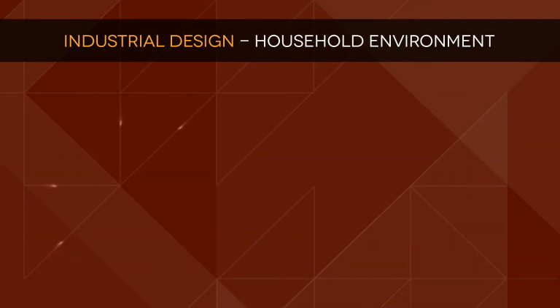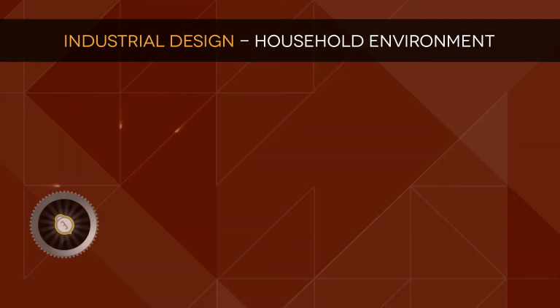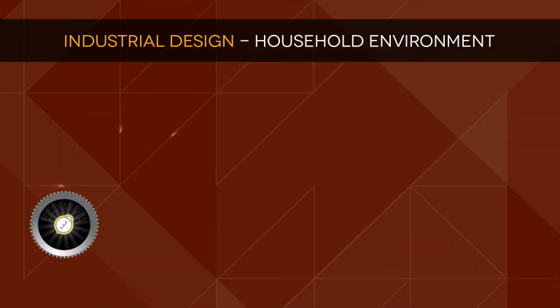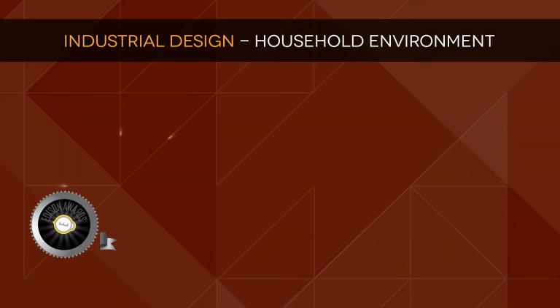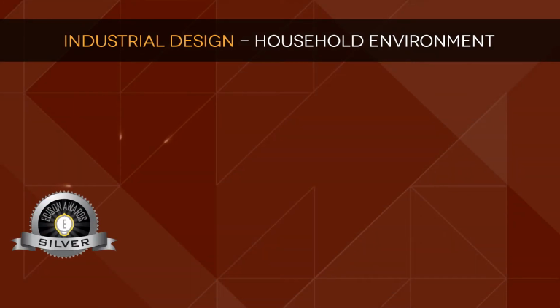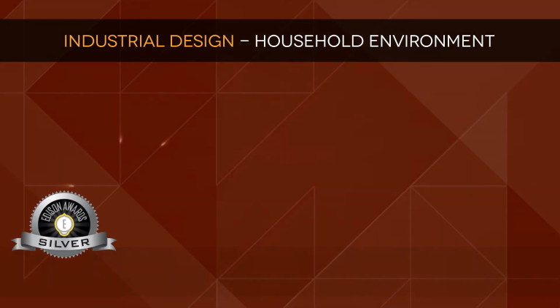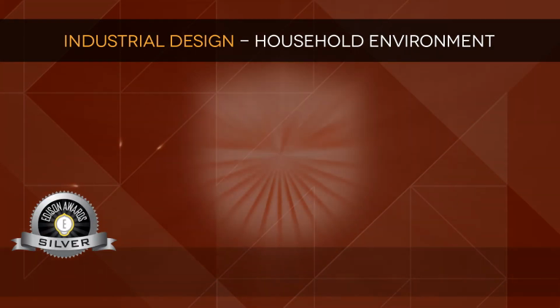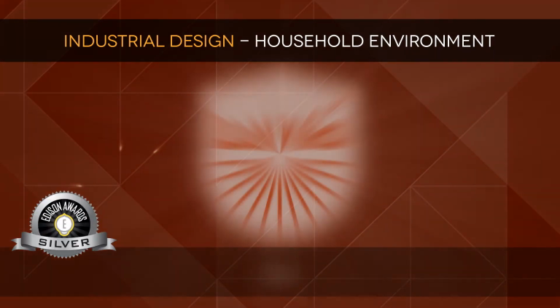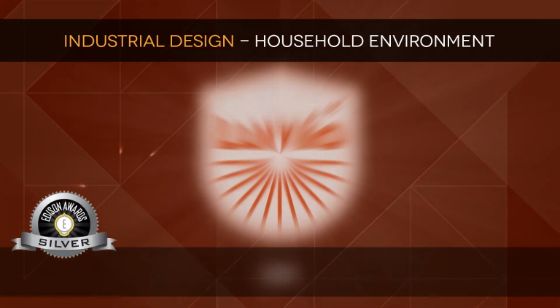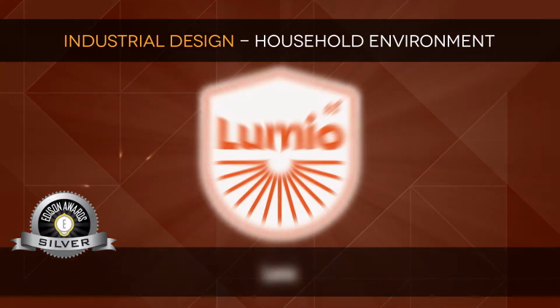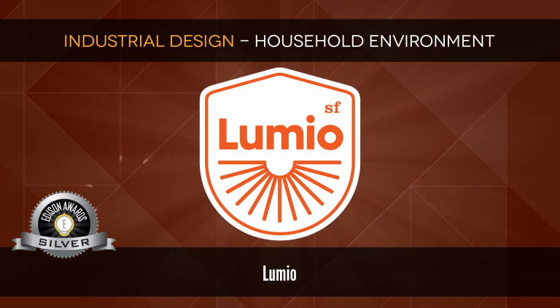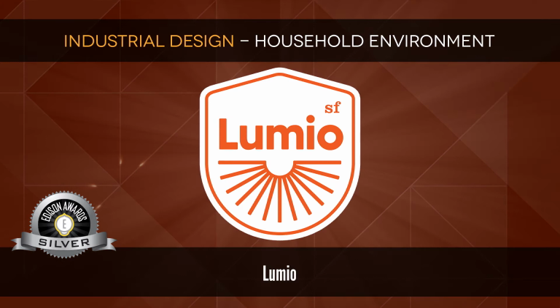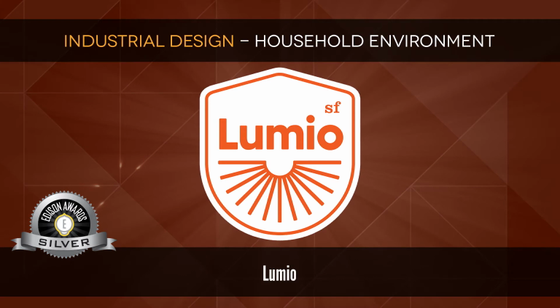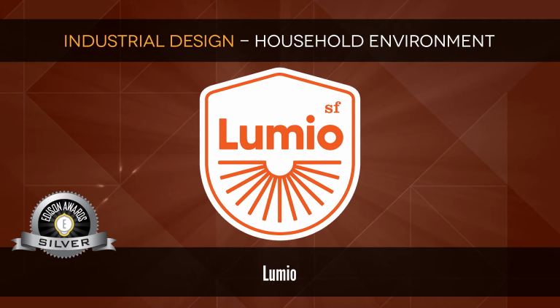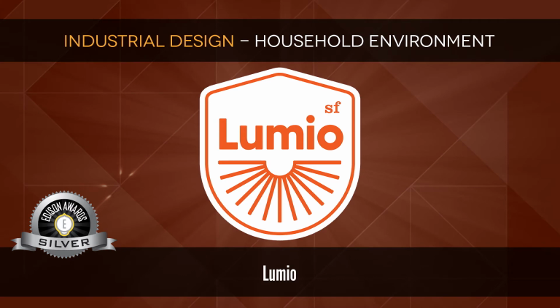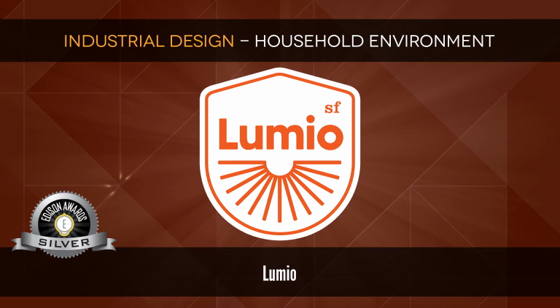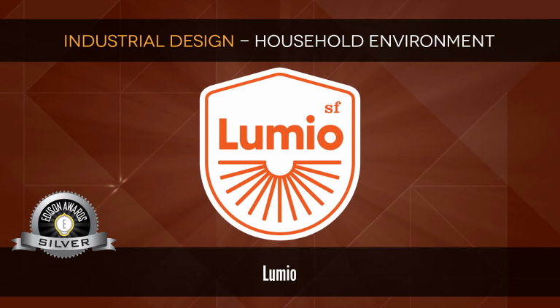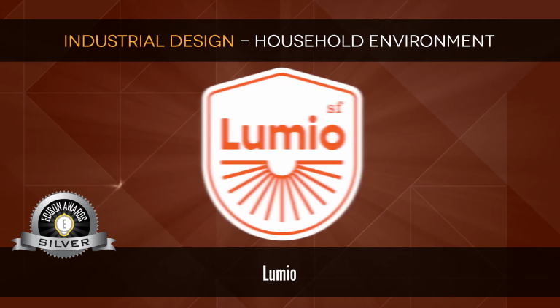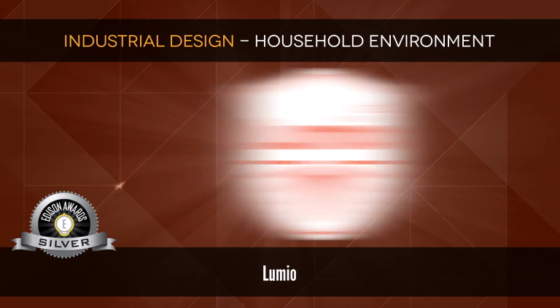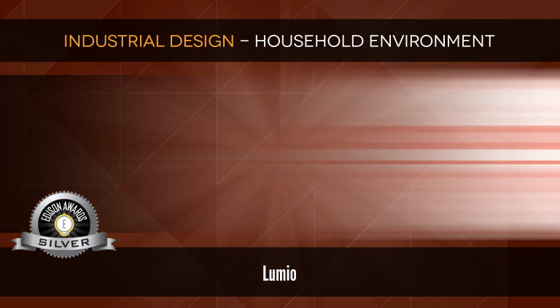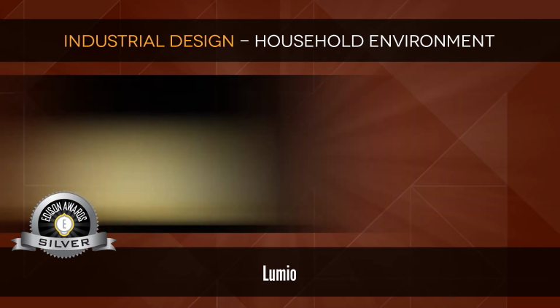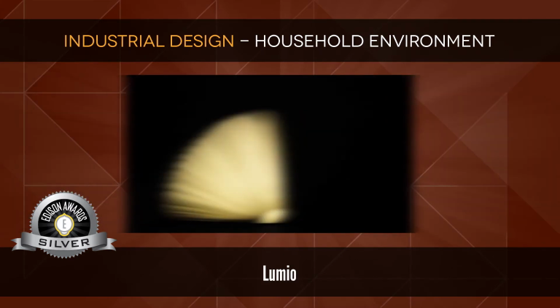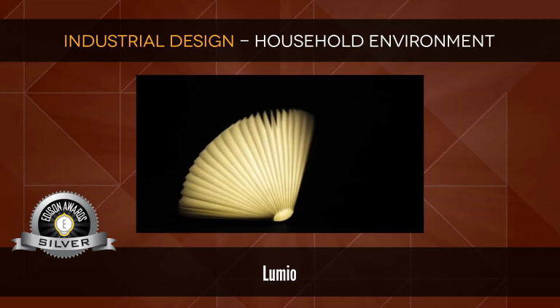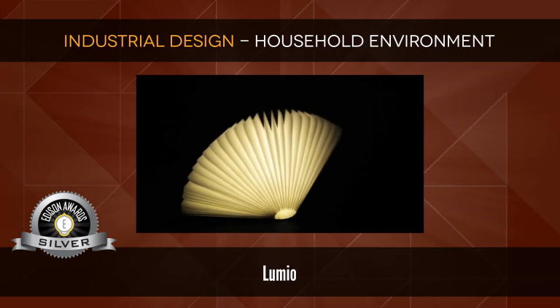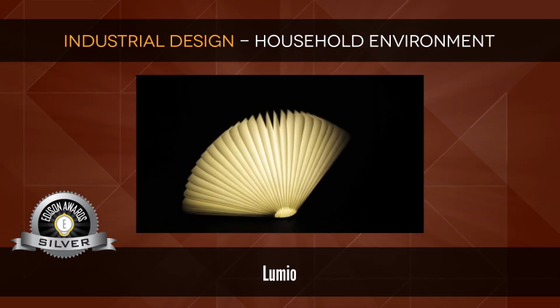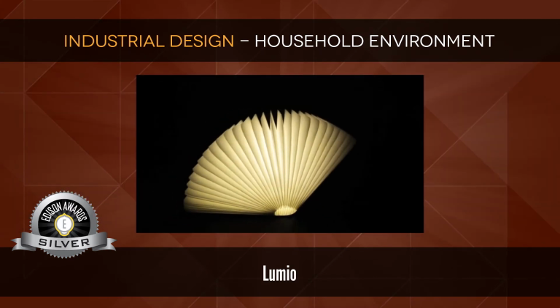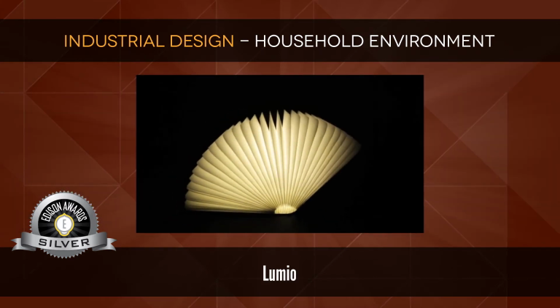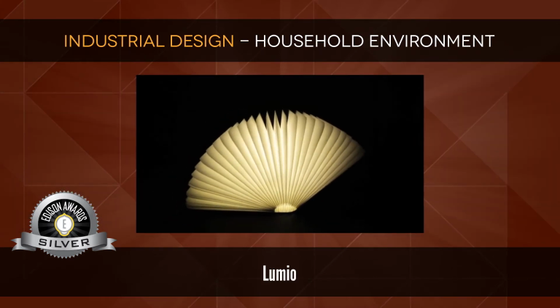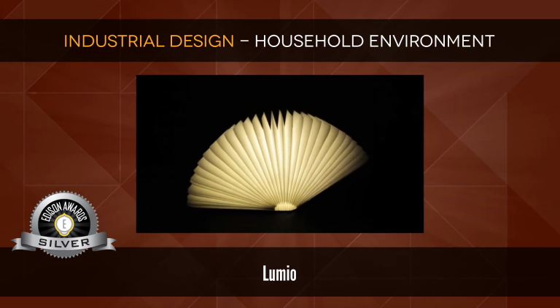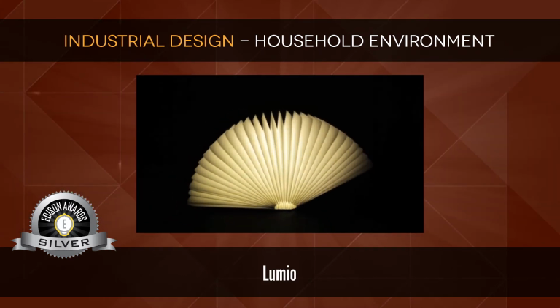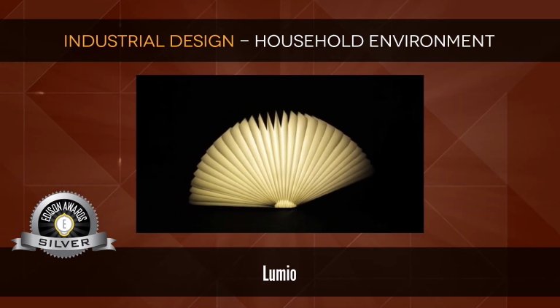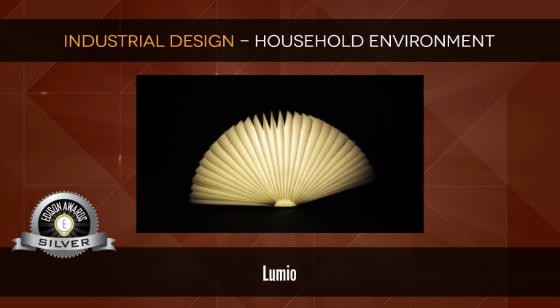Silver: Lumio, which provides beautiful lighting to people wherever they are.